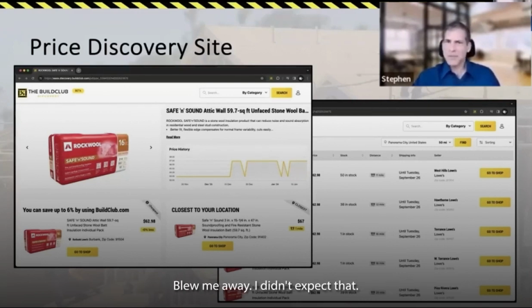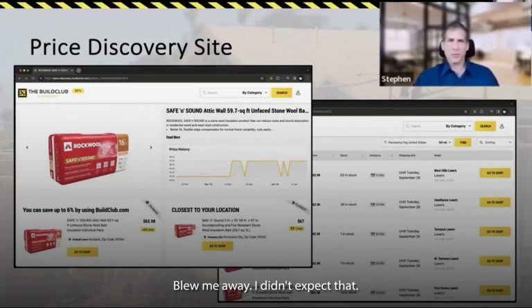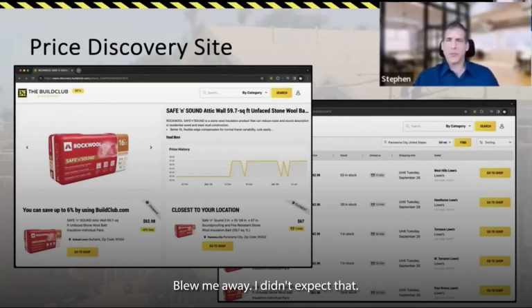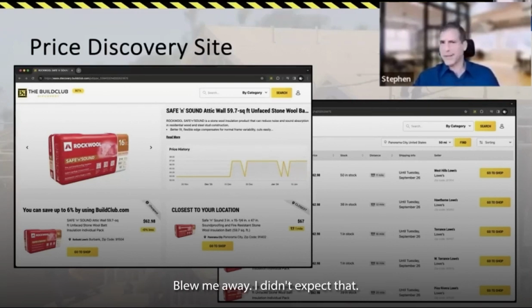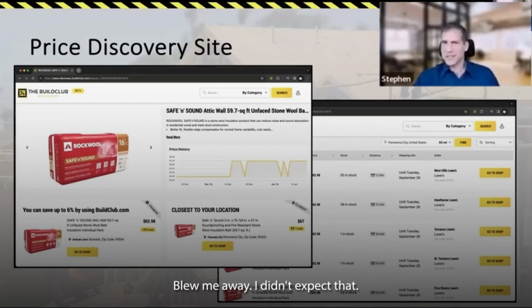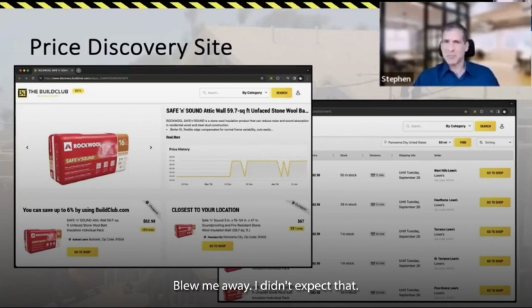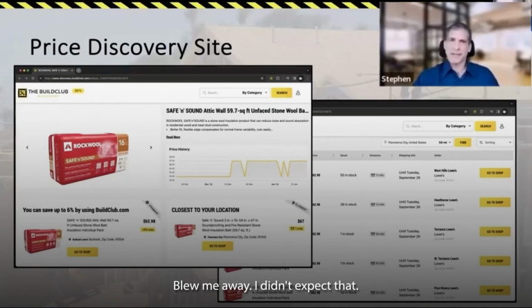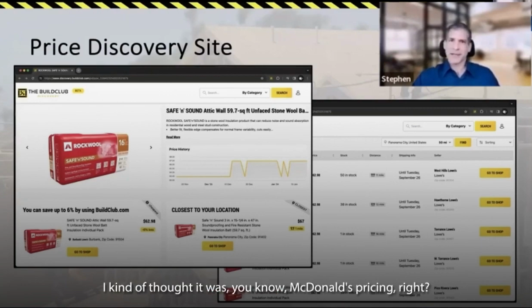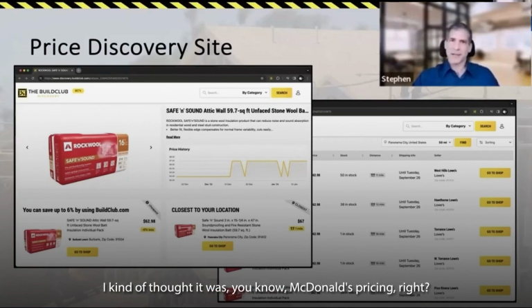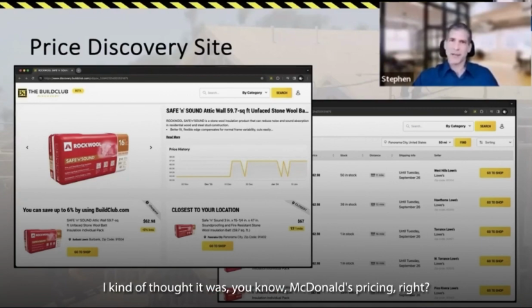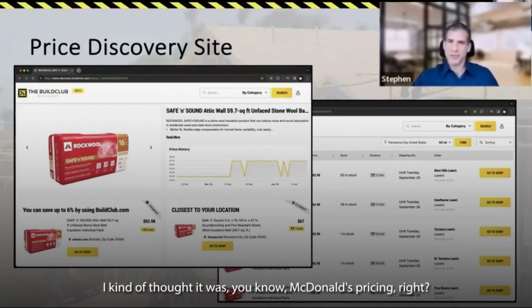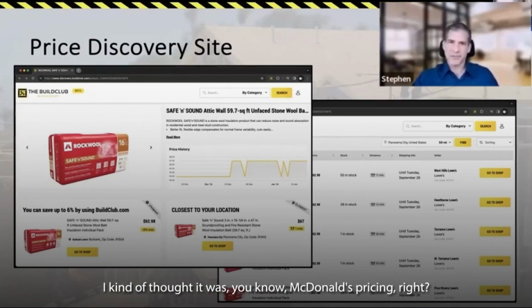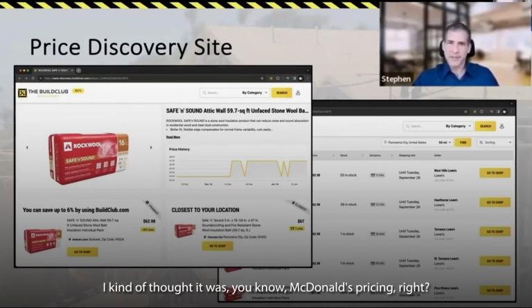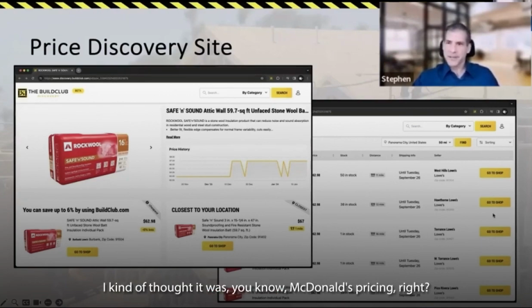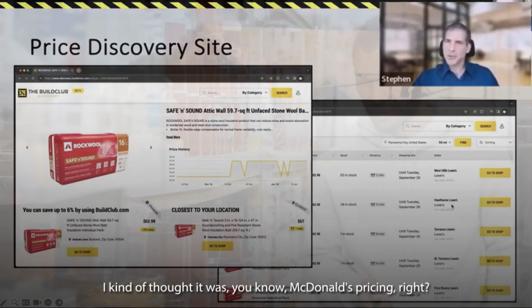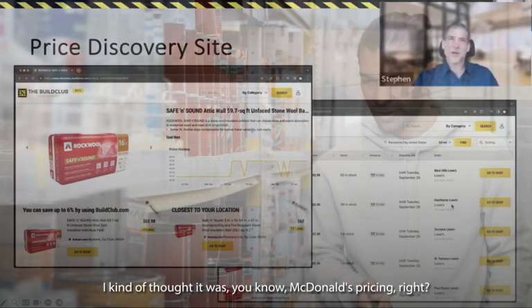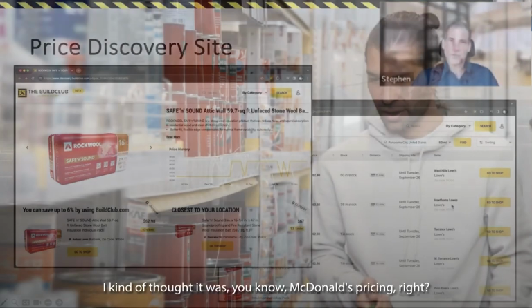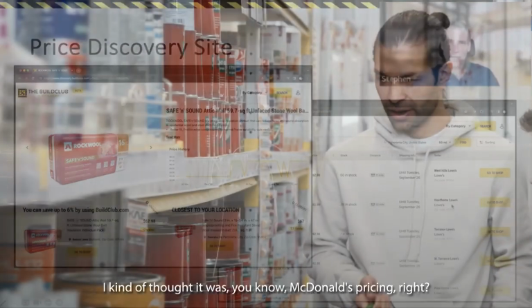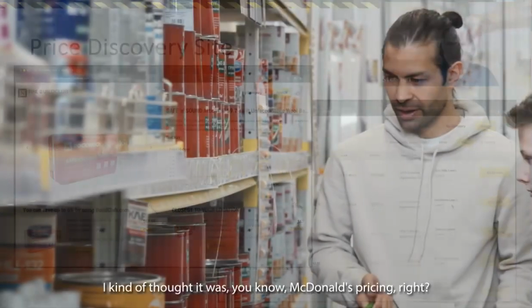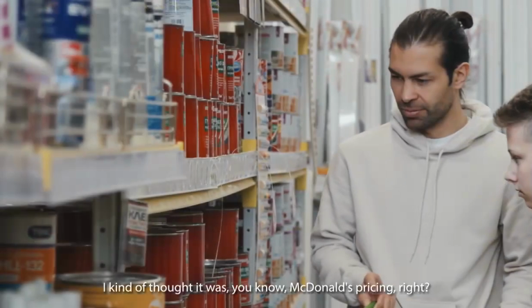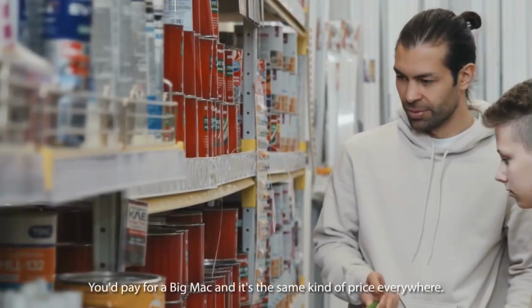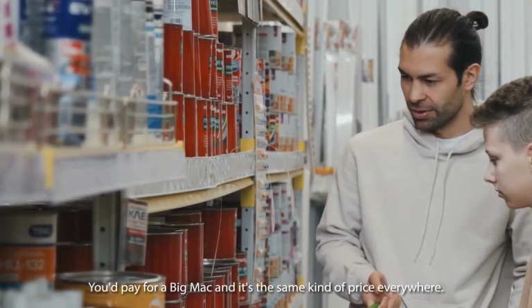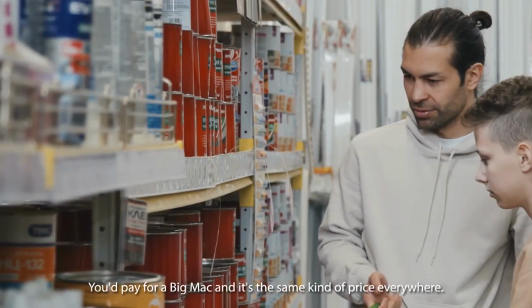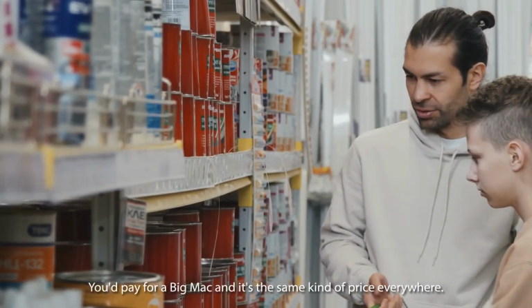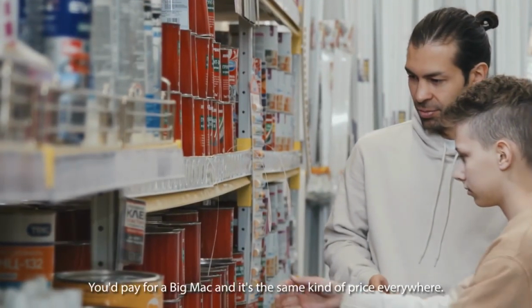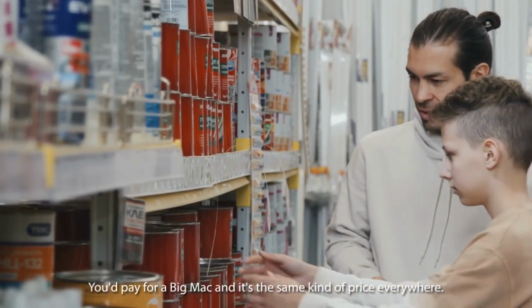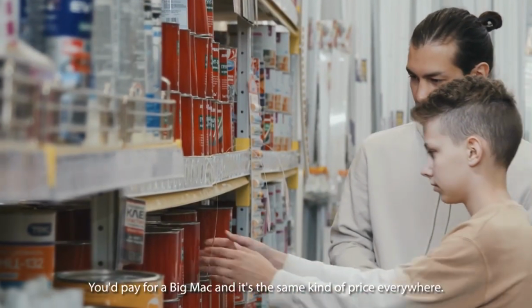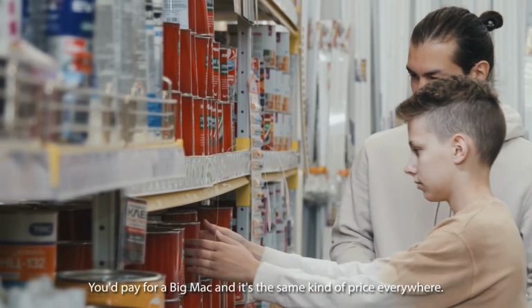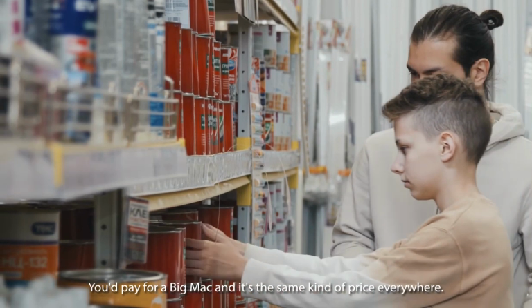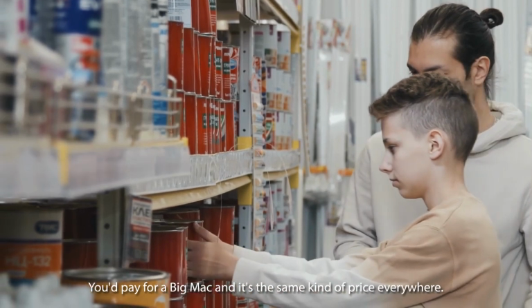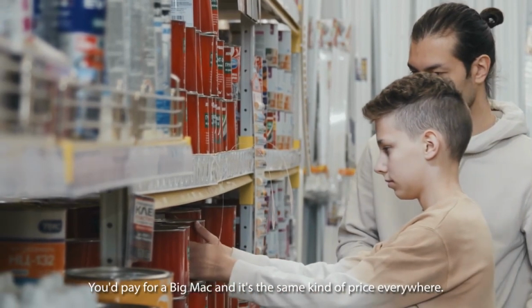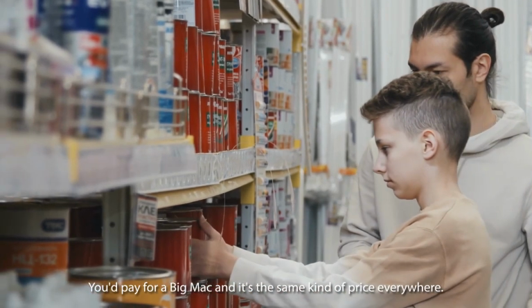Blew me away — I didn't expect that. I kind of thought it was McDonald's pricing, right? You pay for a Big Mac and it's the same kind of price everywhere.